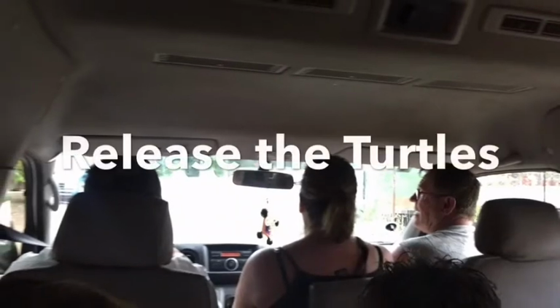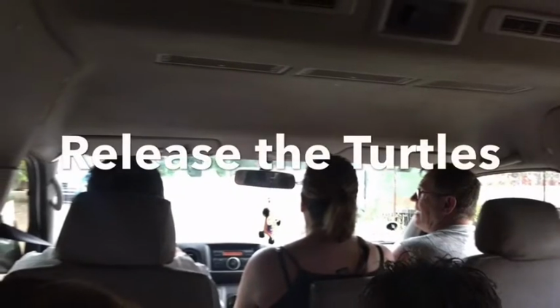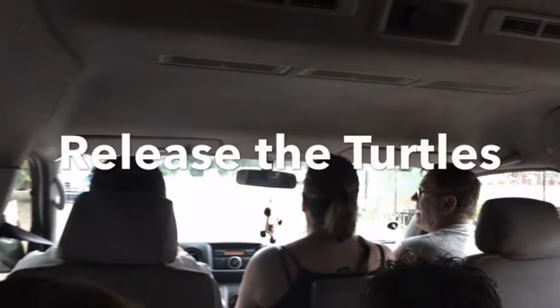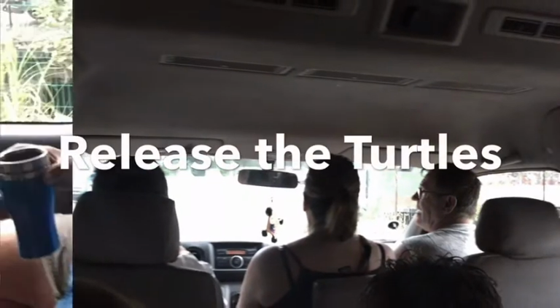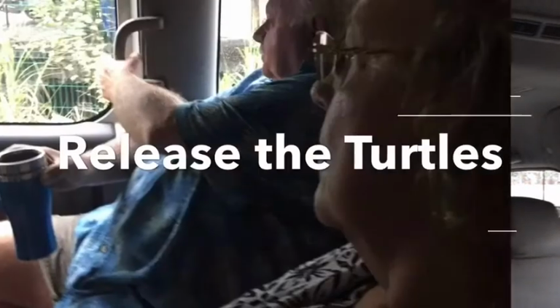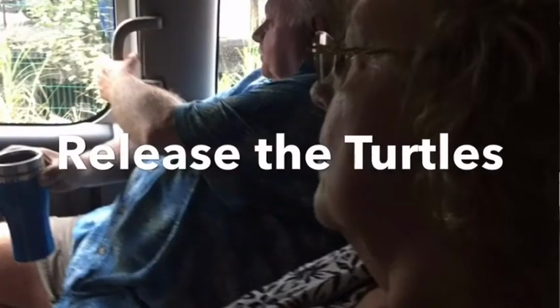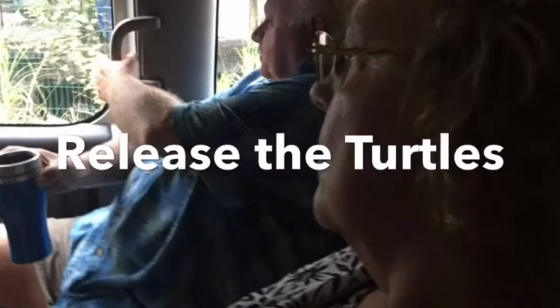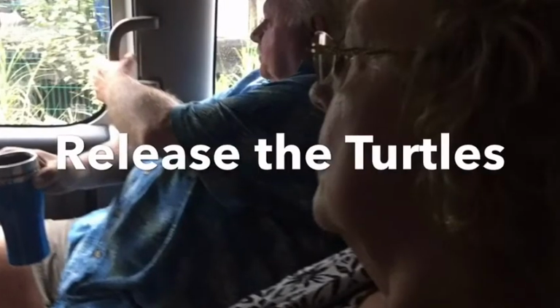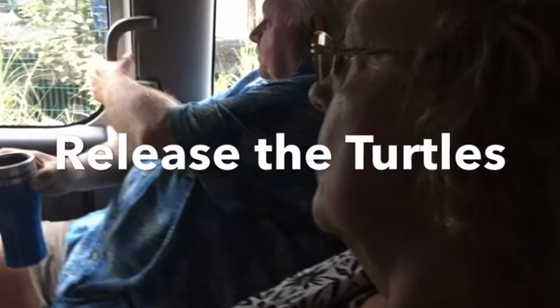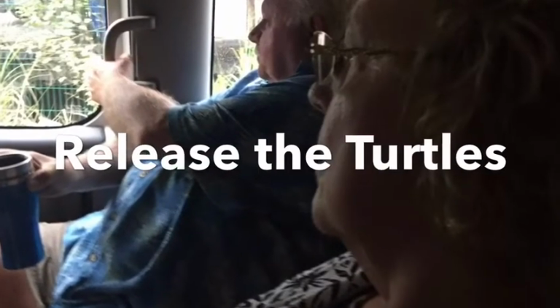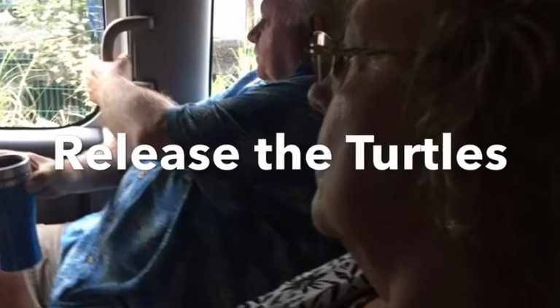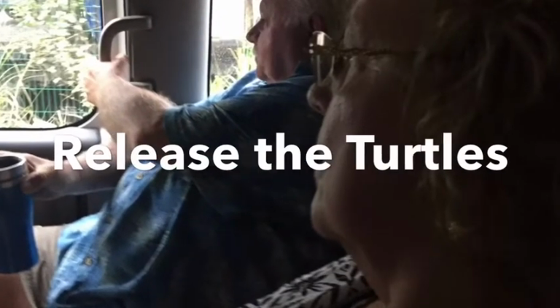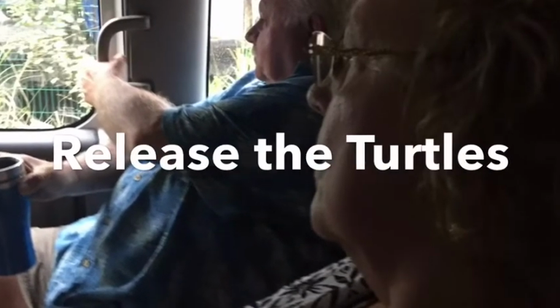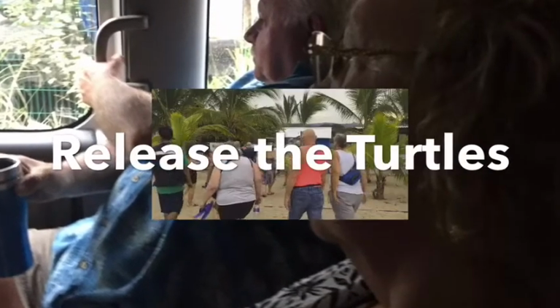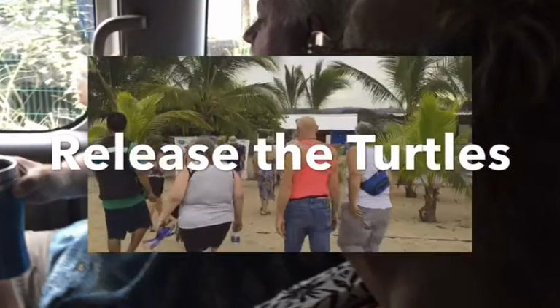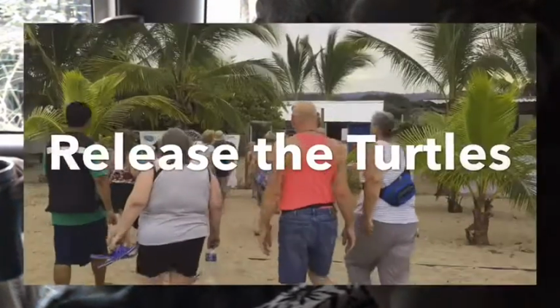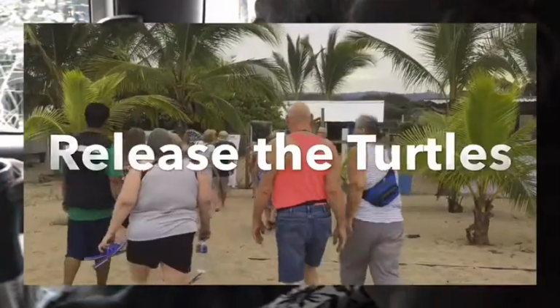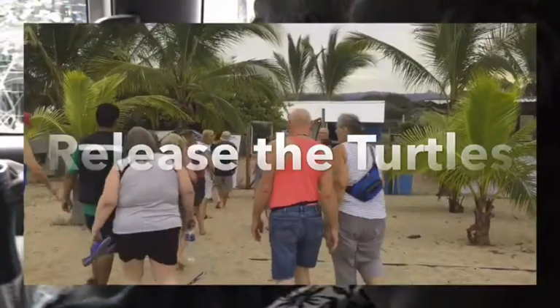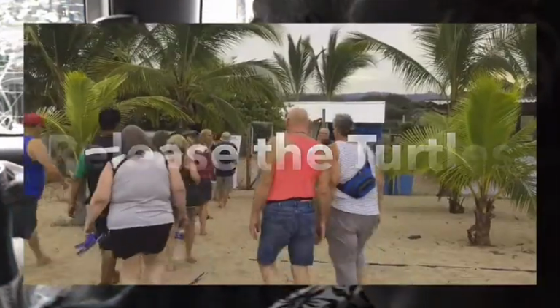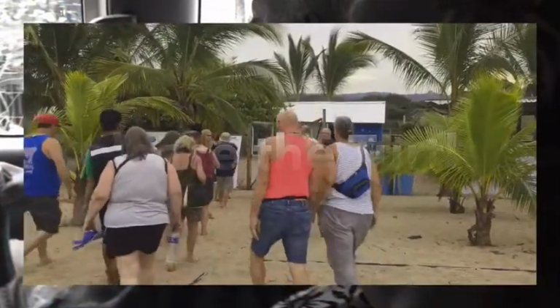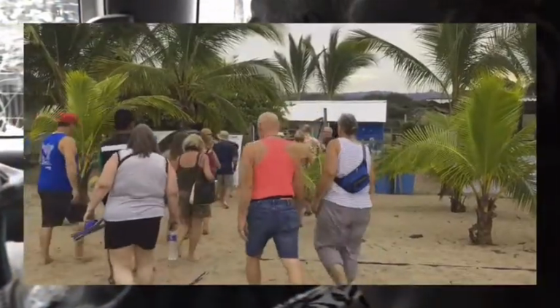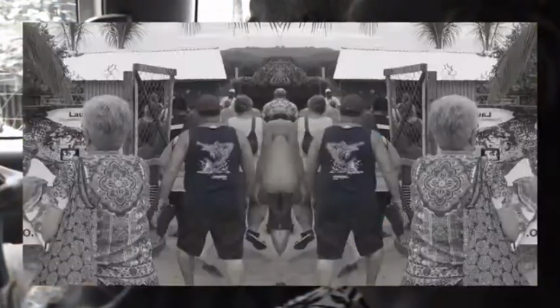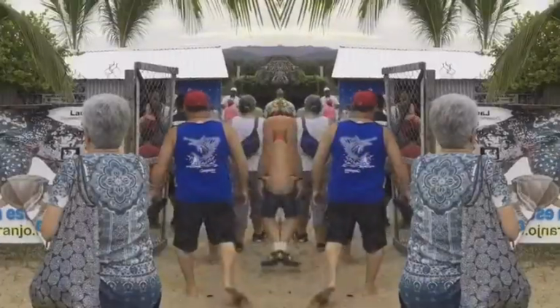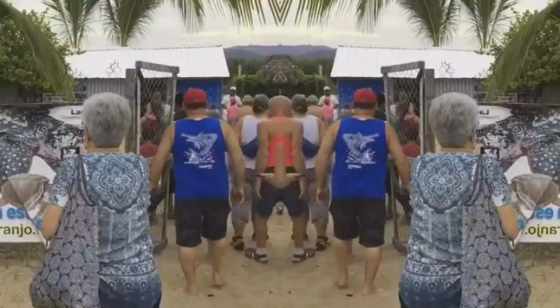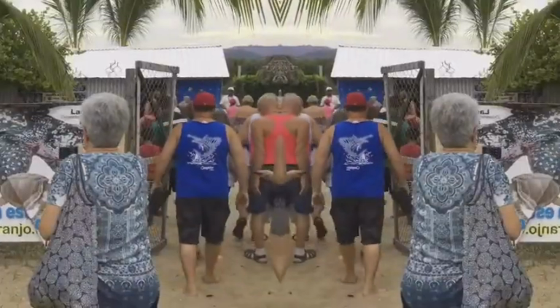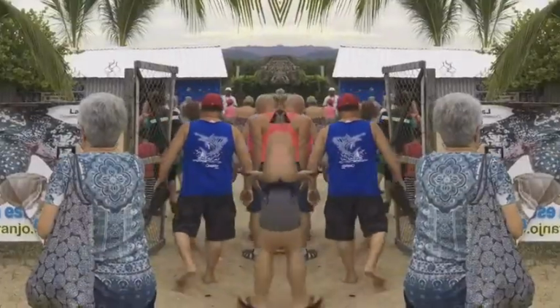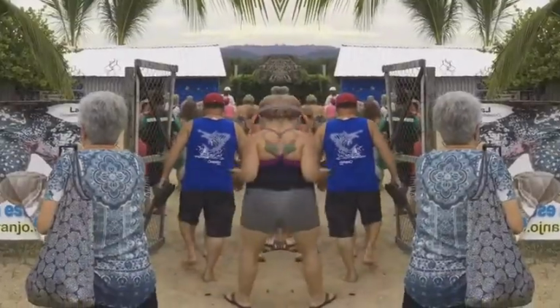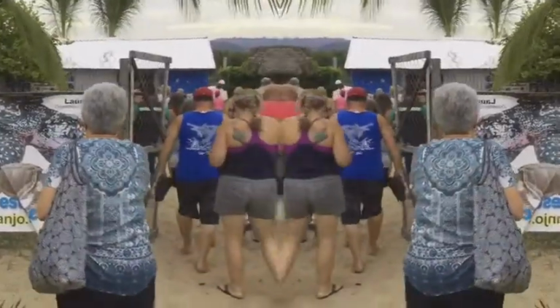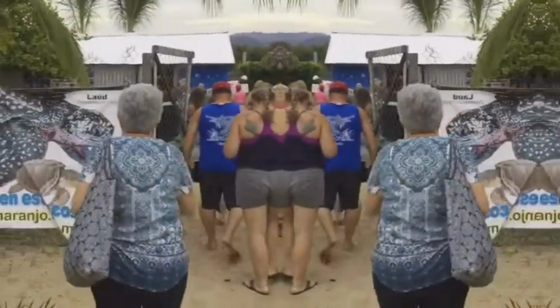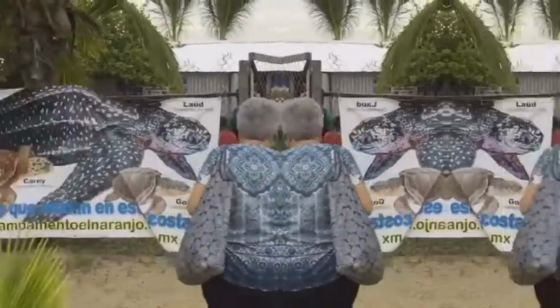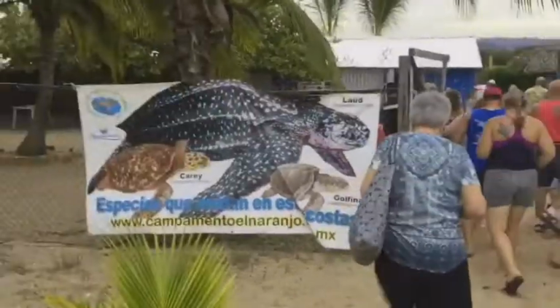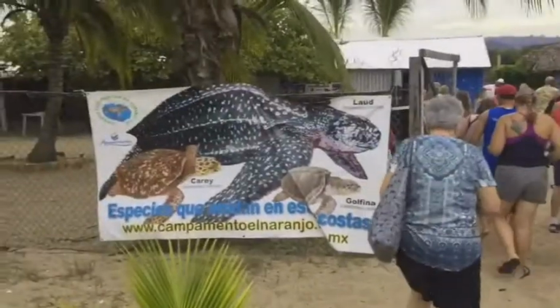Okay, here we go. It's time to release the turtles — release the turtles out to sea.